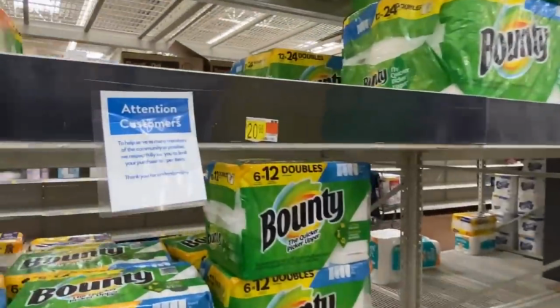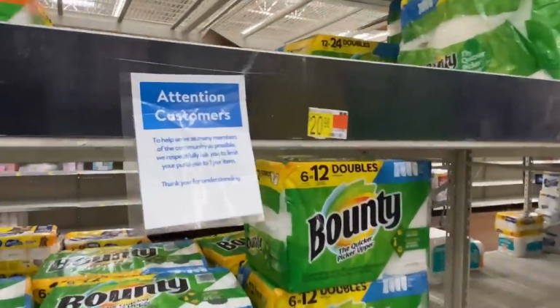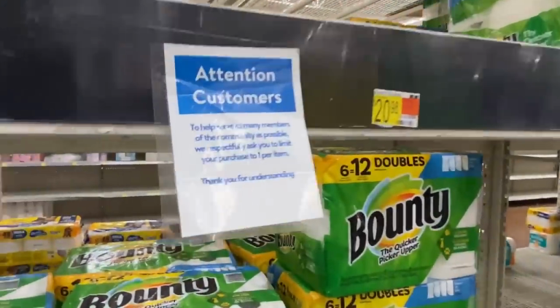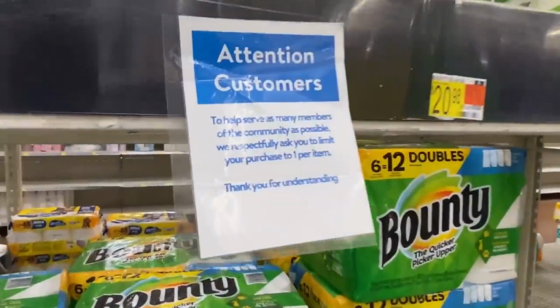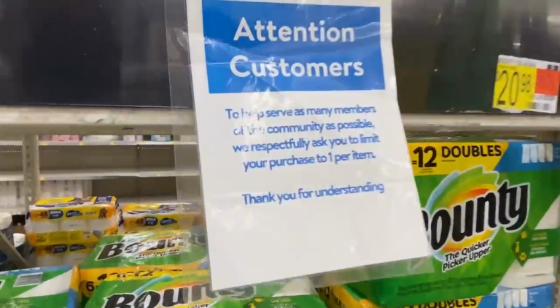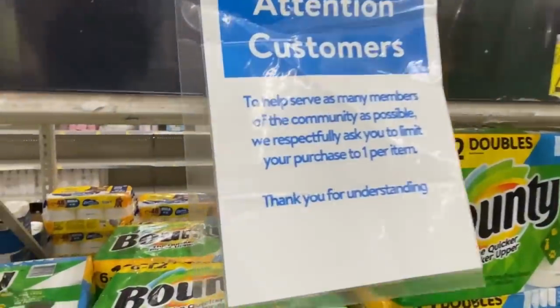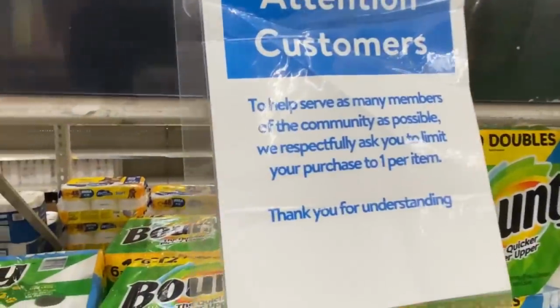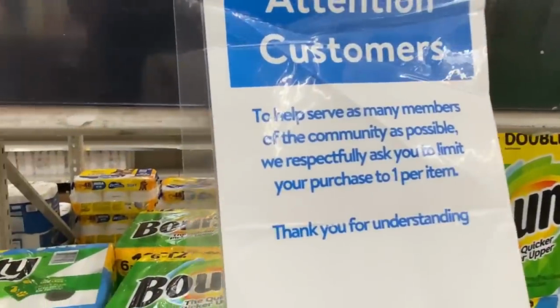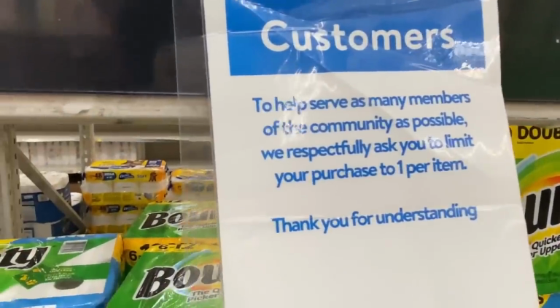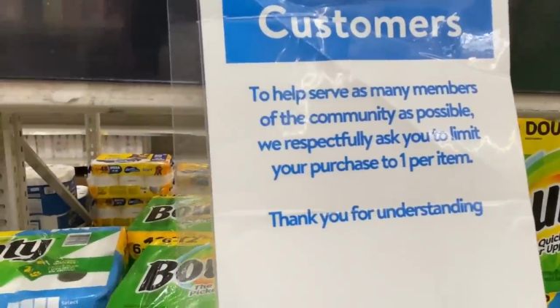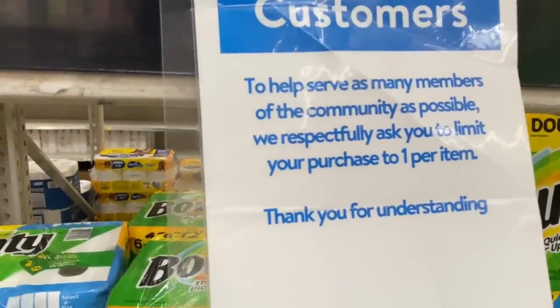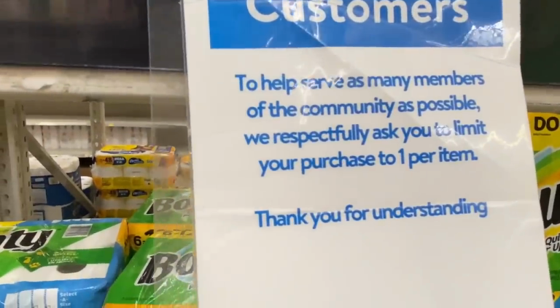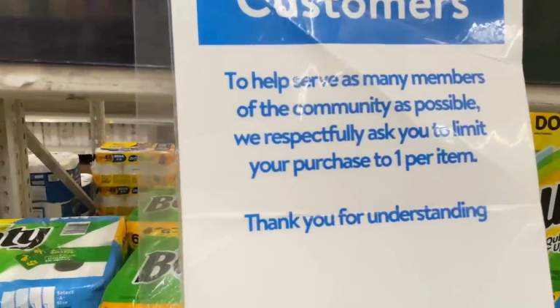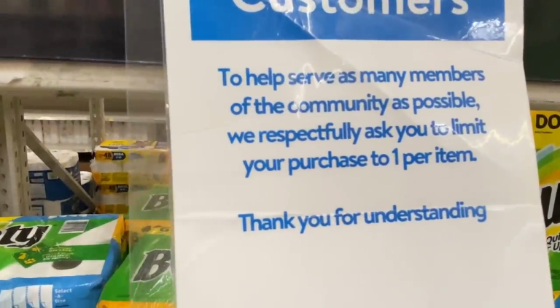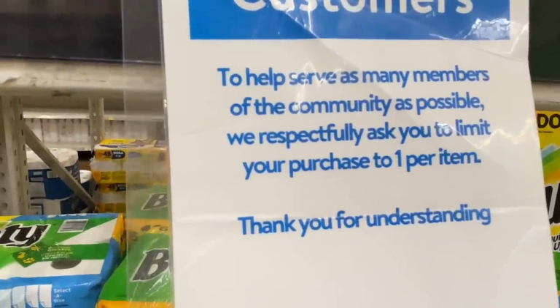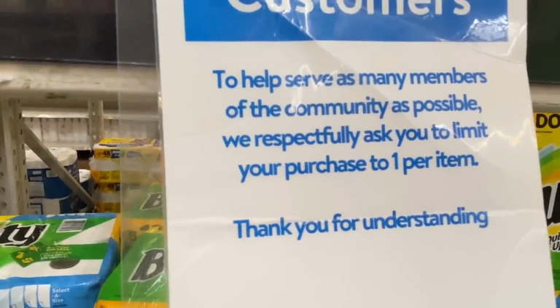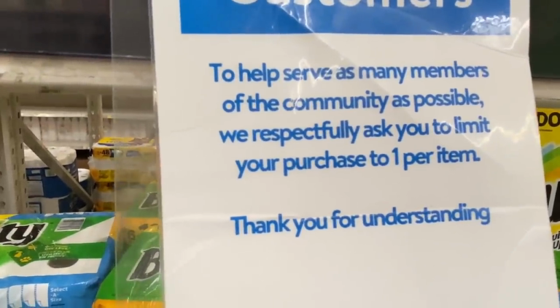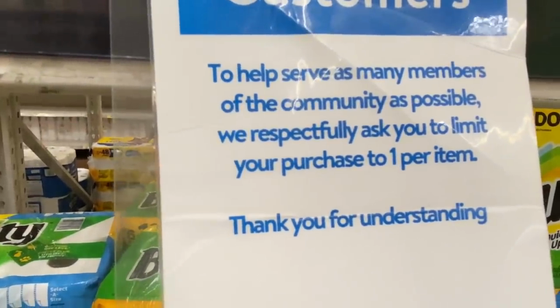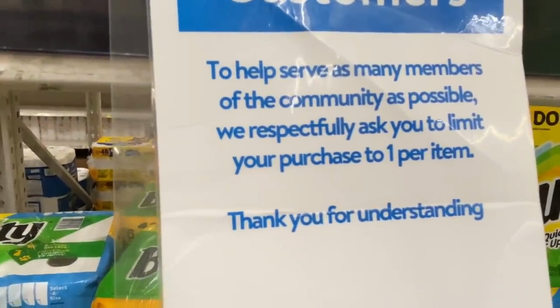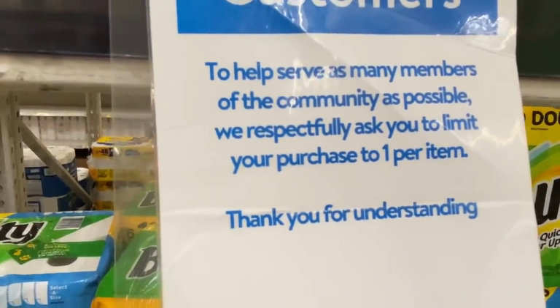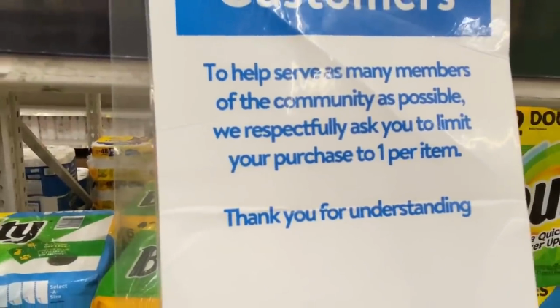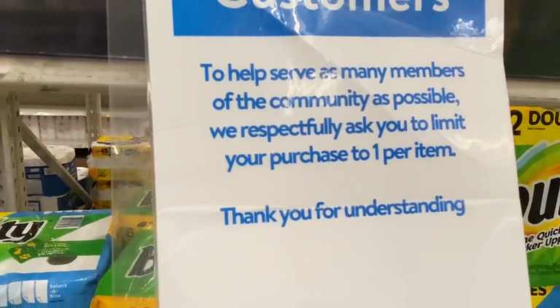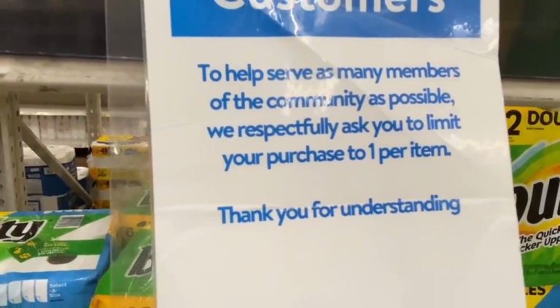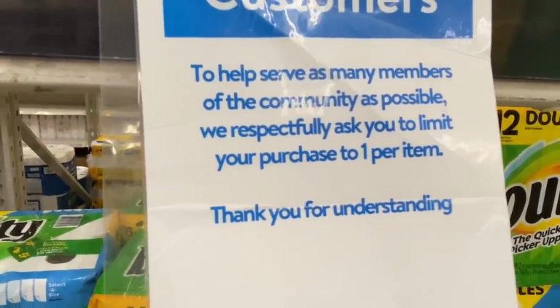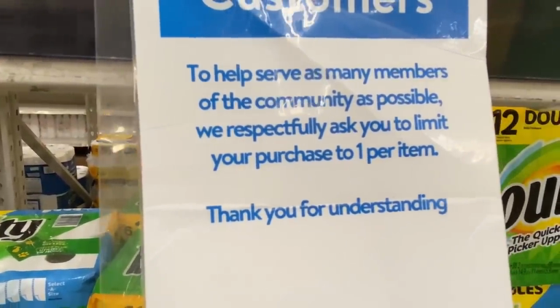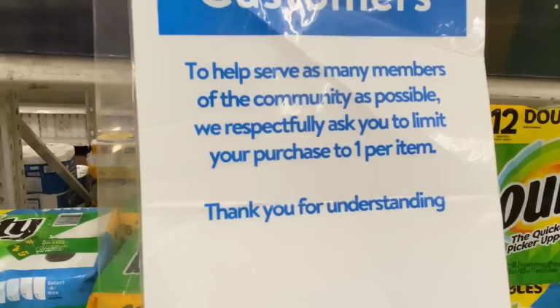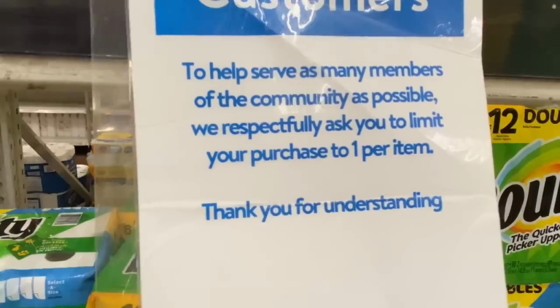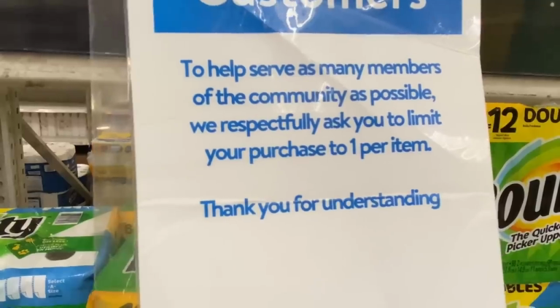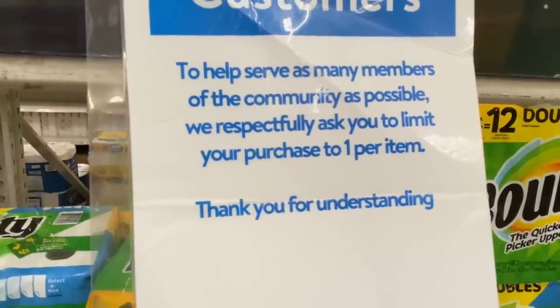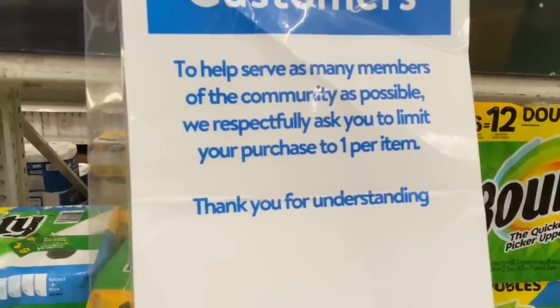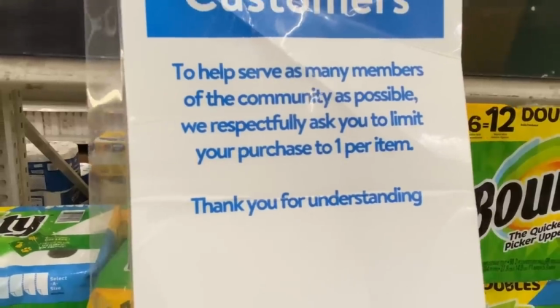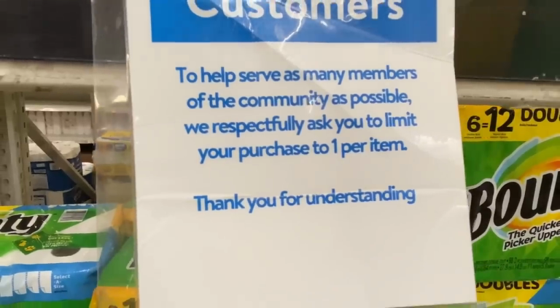I haven't noticed in most Walmarts them having a limit on tissue and paper towels, but in this one they do.